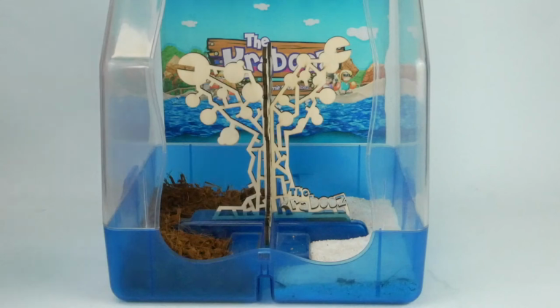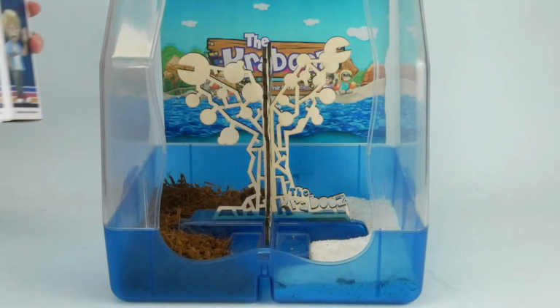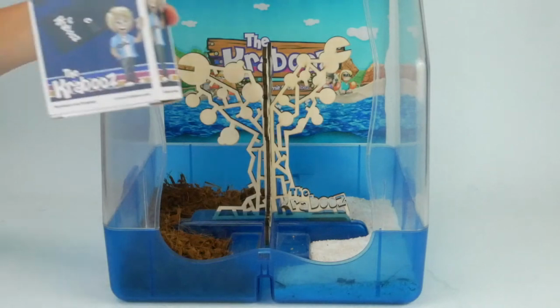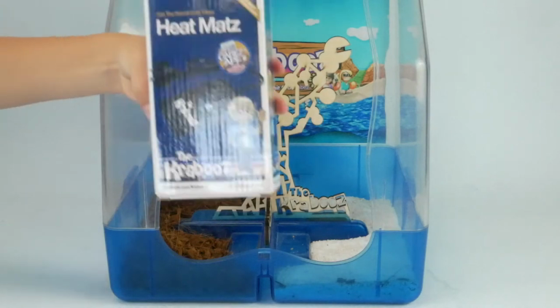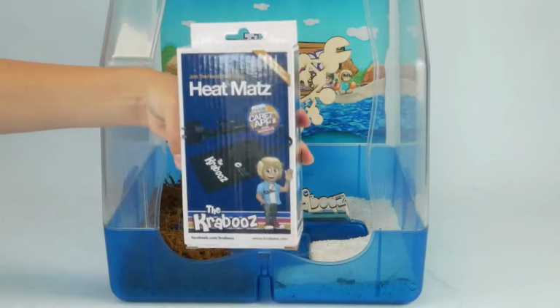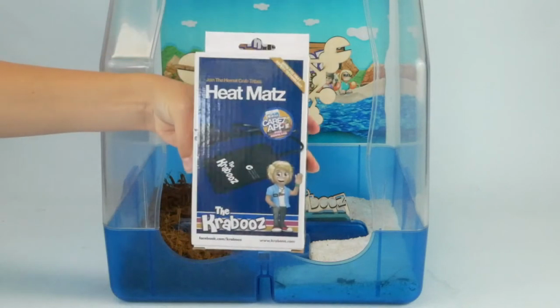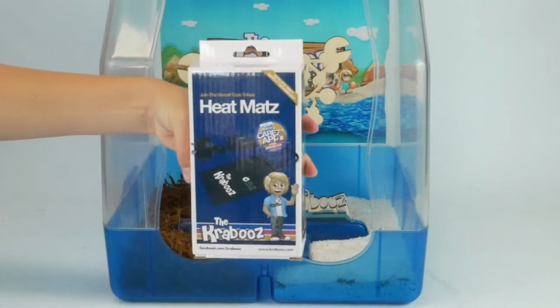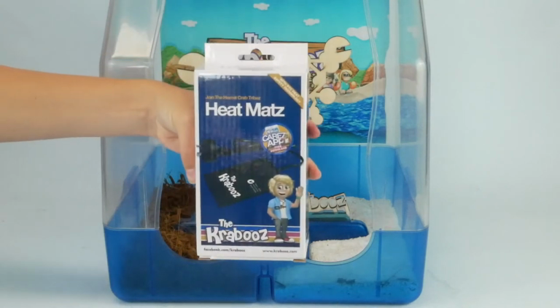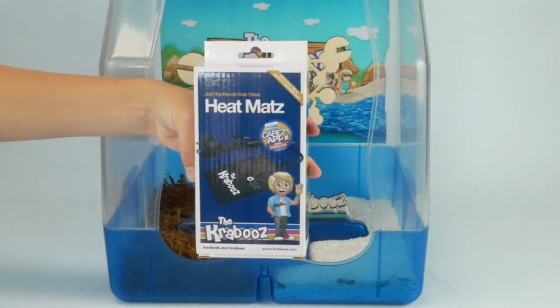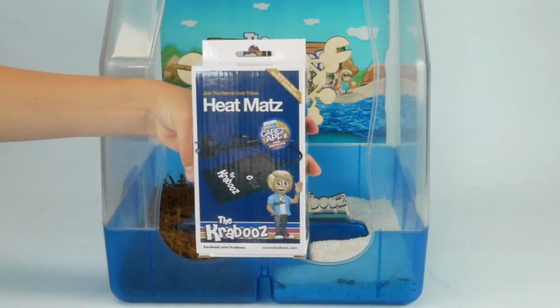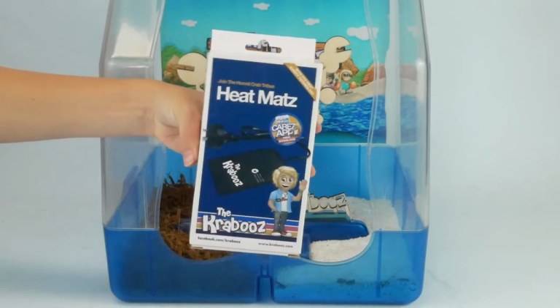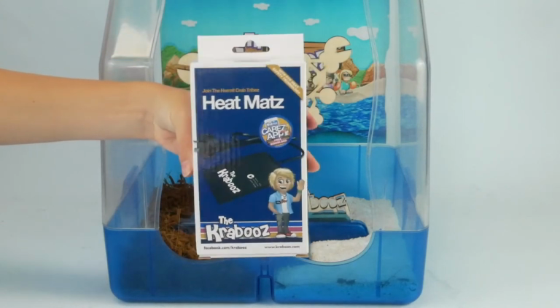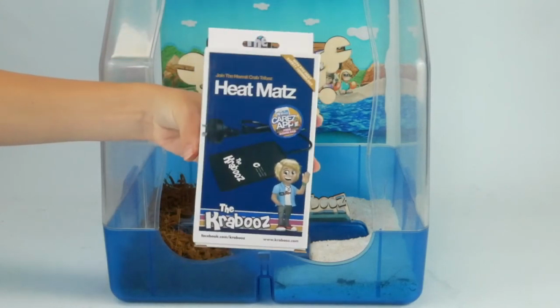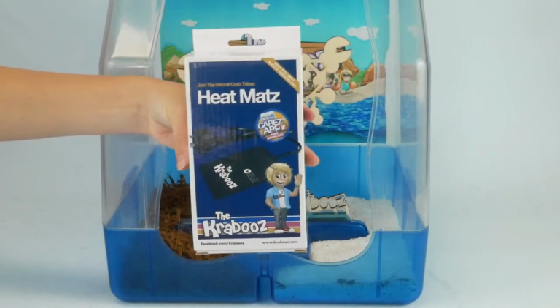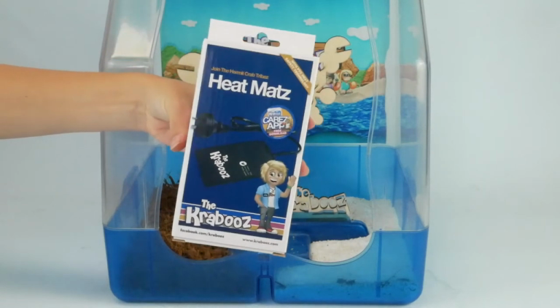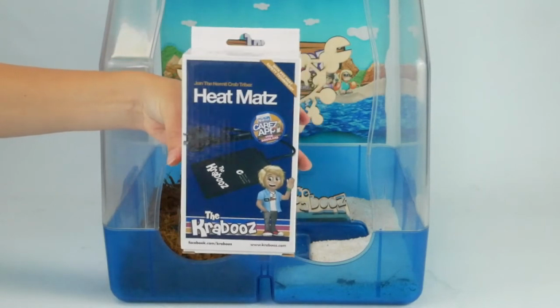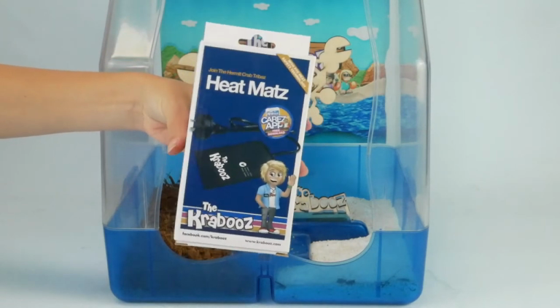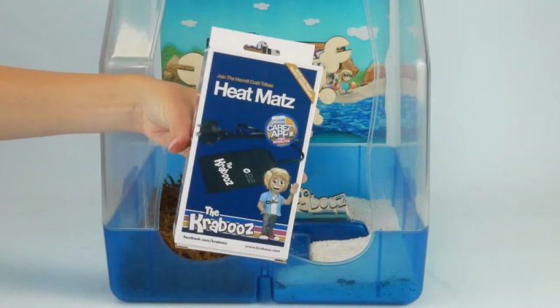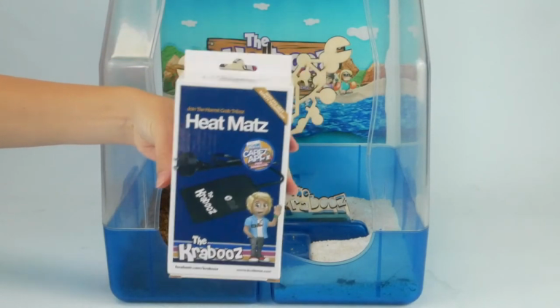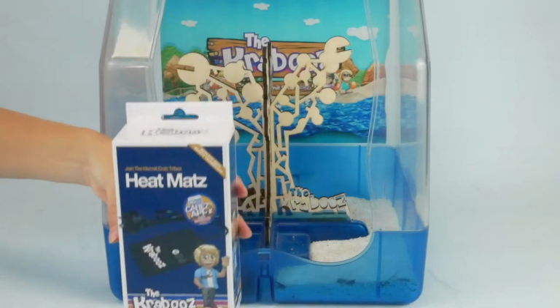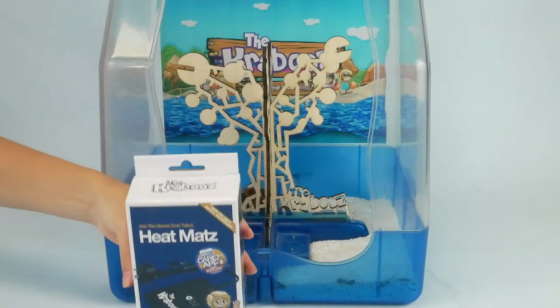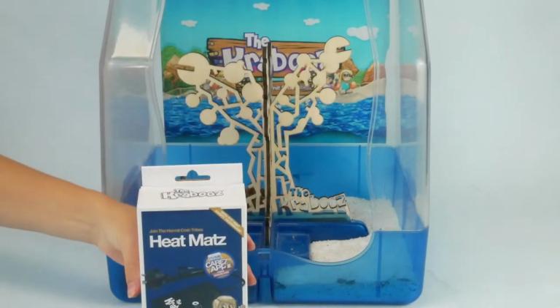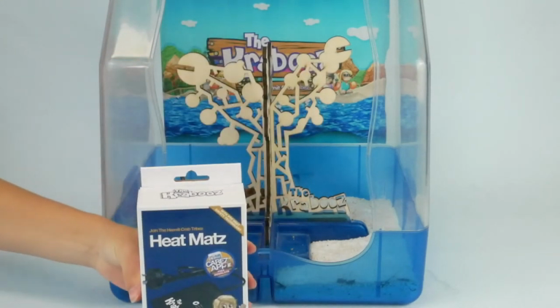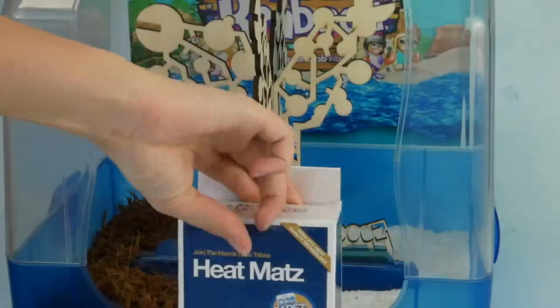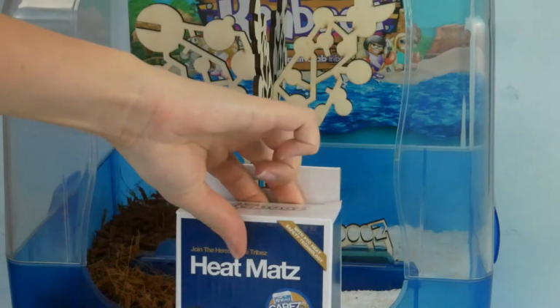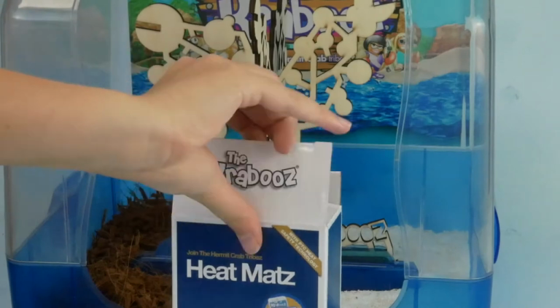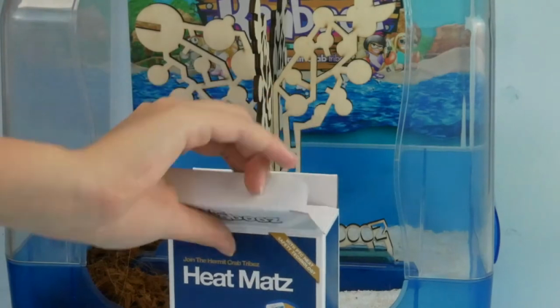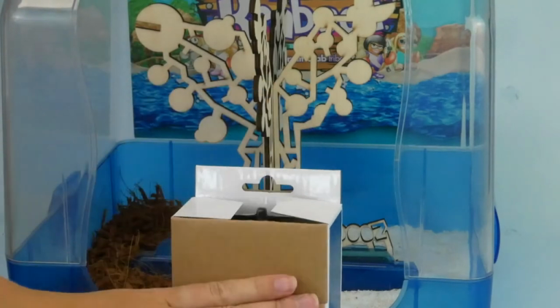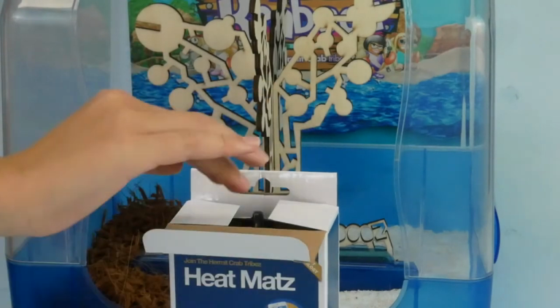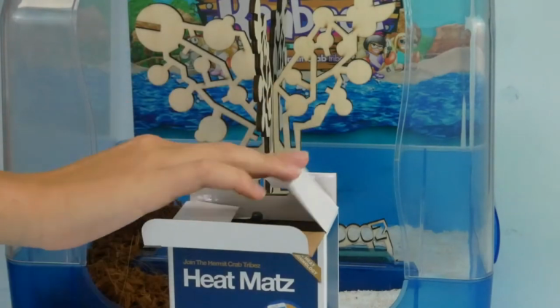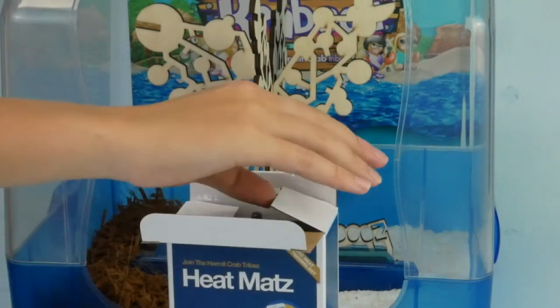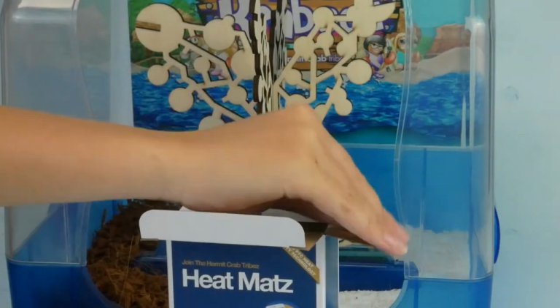In the colder months of the year, you will need a Kraboos heat mat. First, unbox your heat mat.